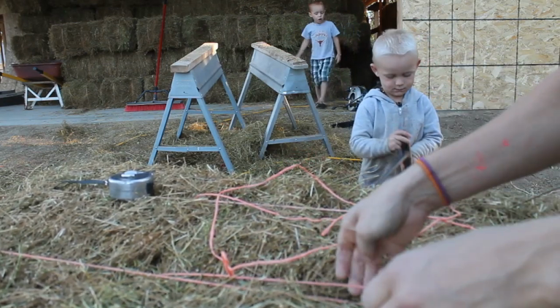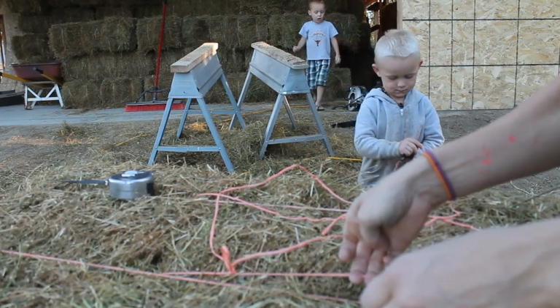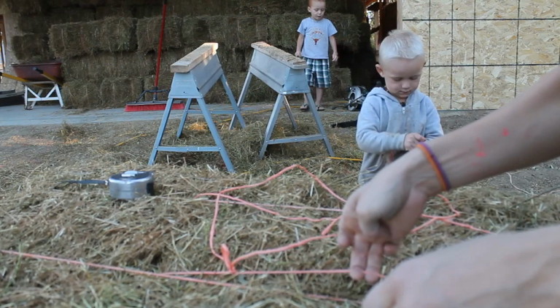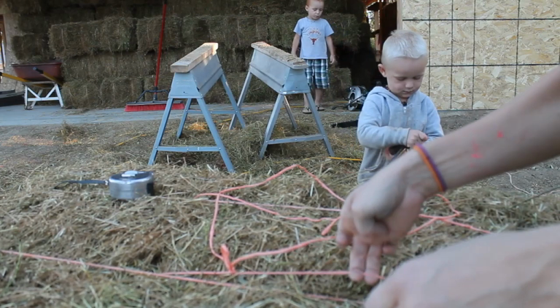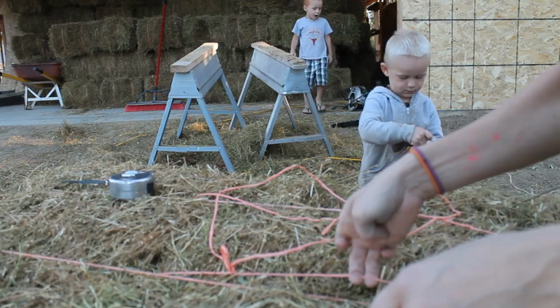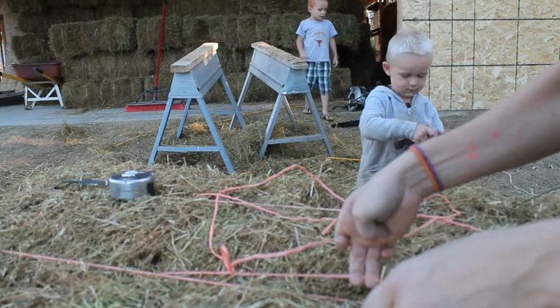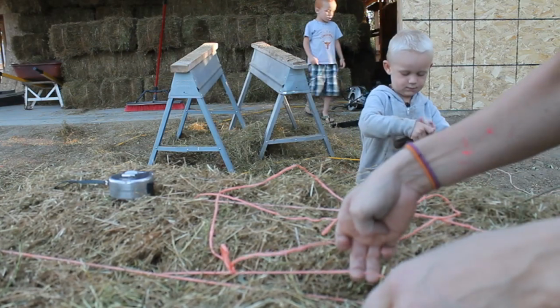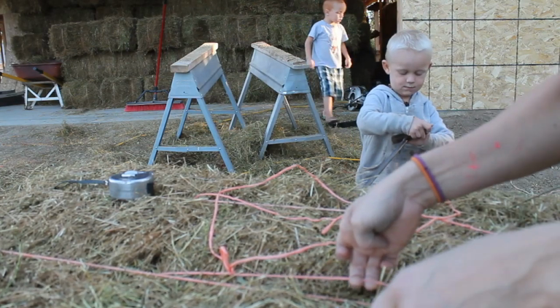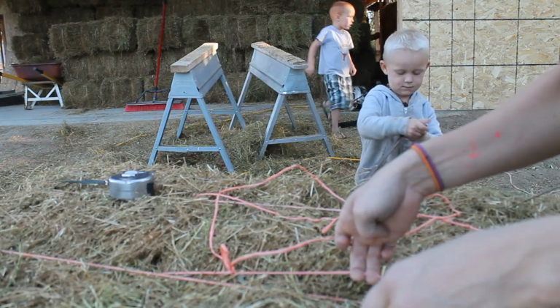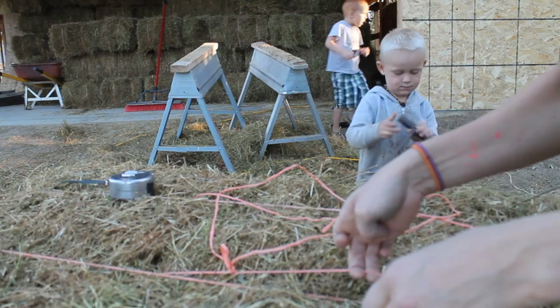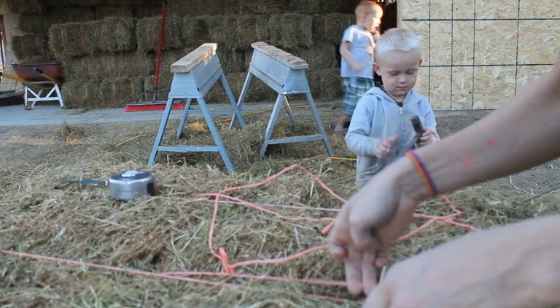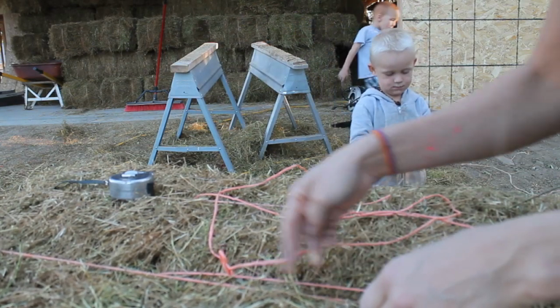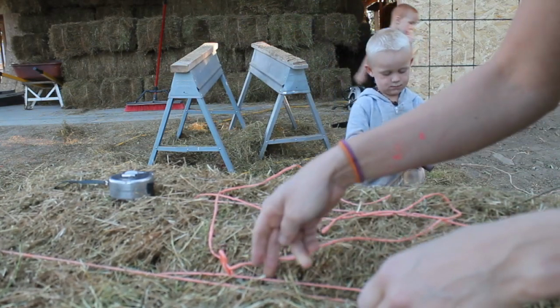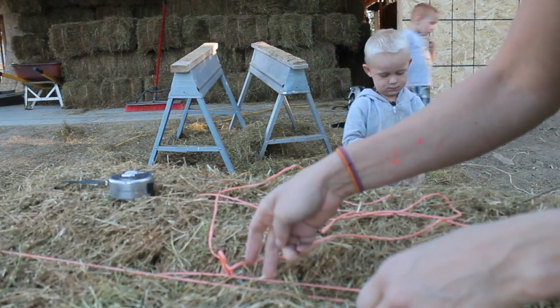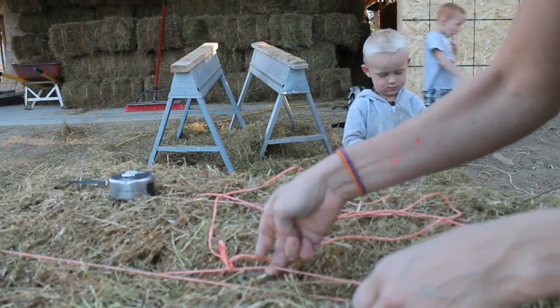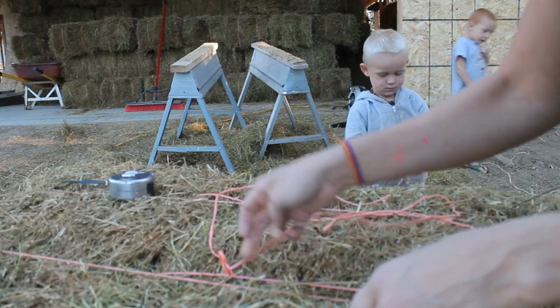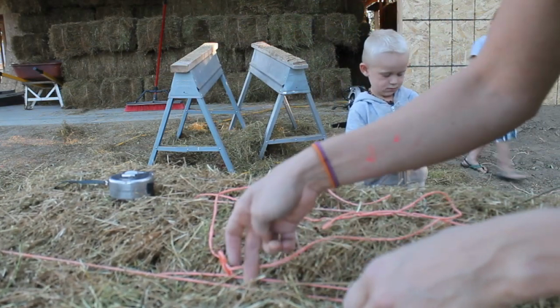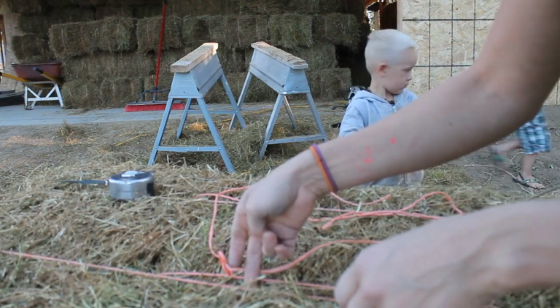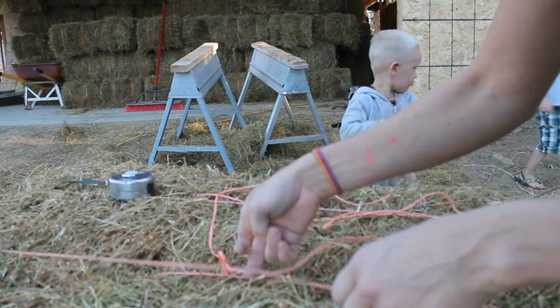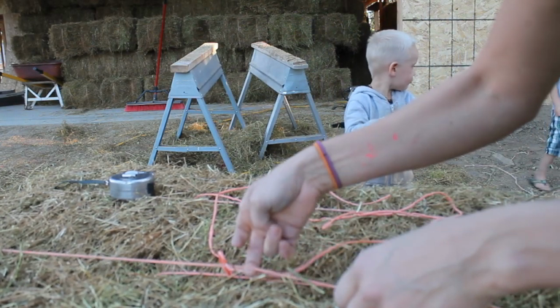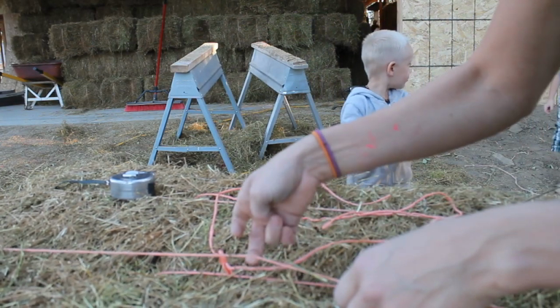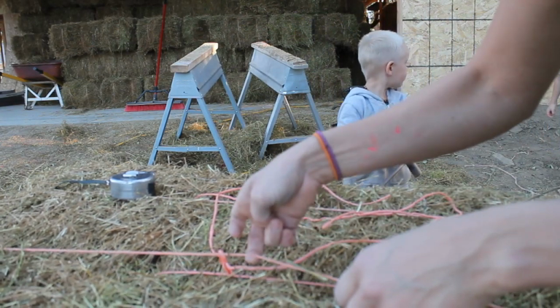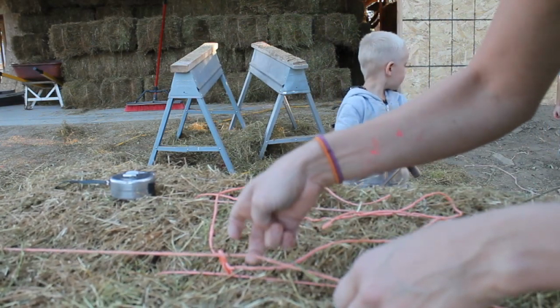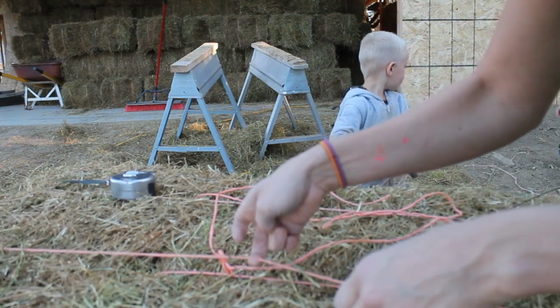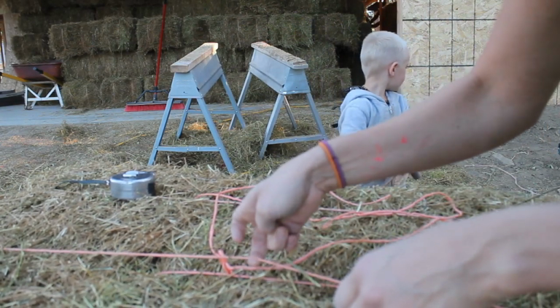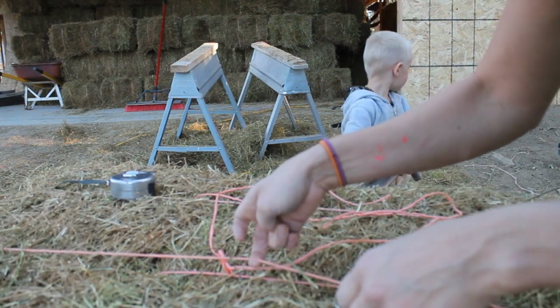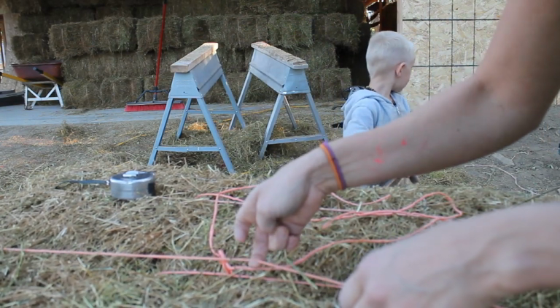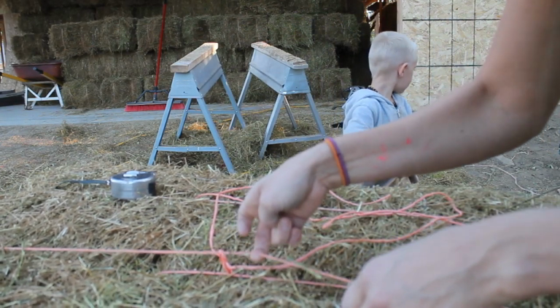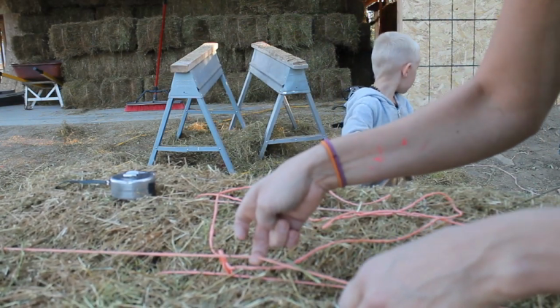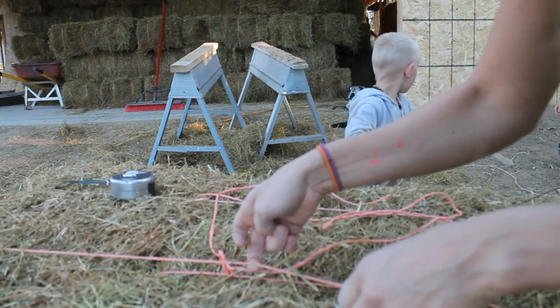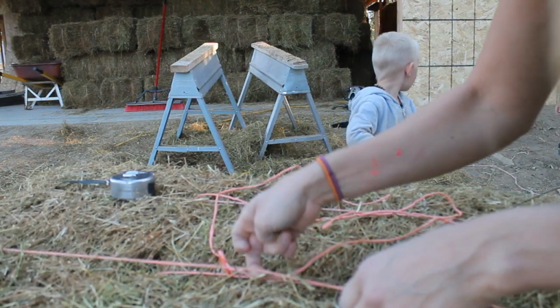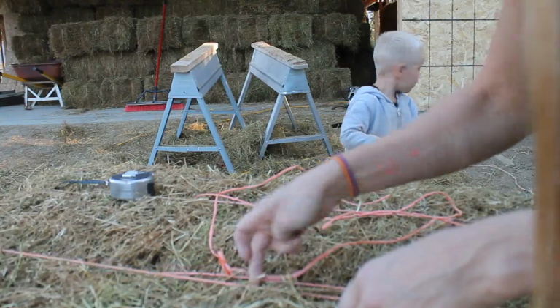That's our bale string that we just tied, and this is the previous one that was from the baler.